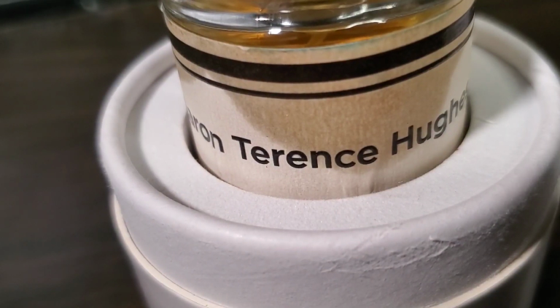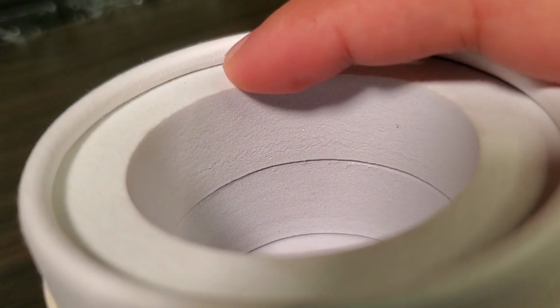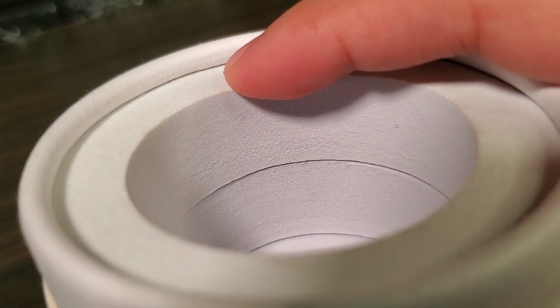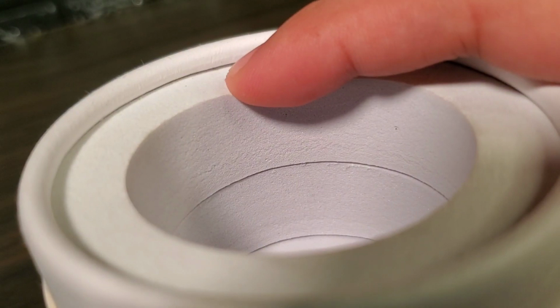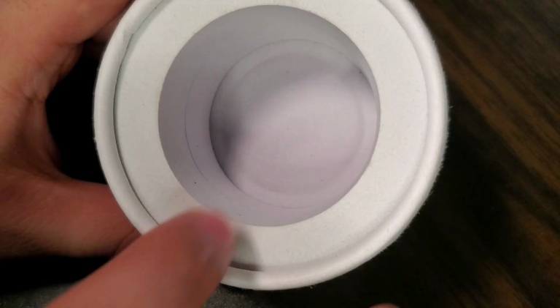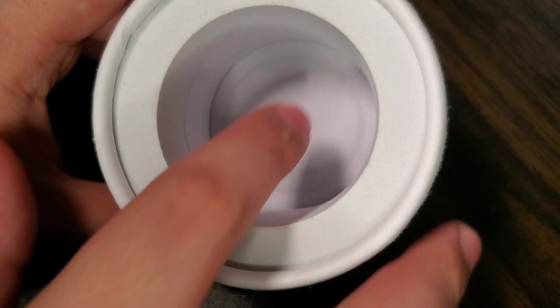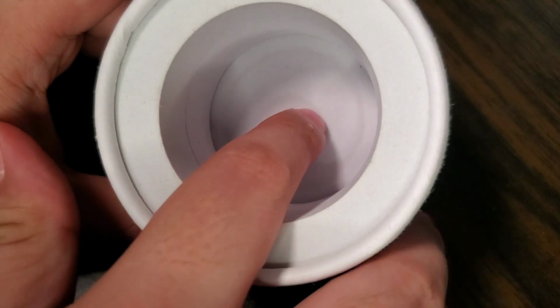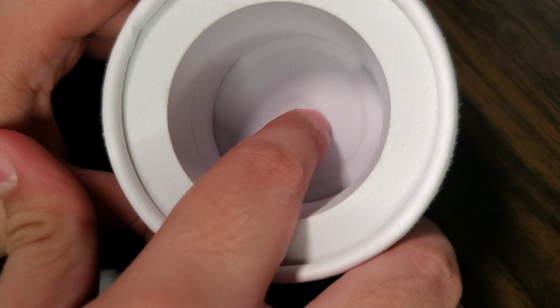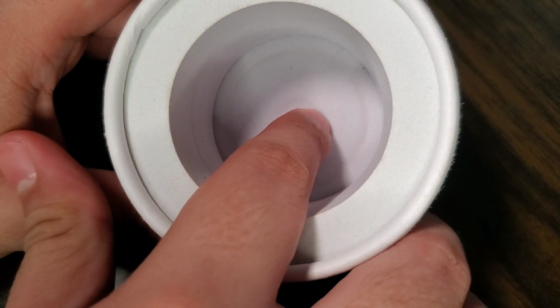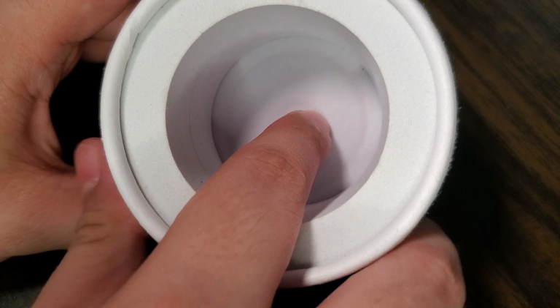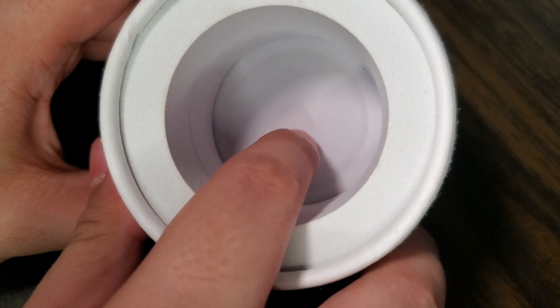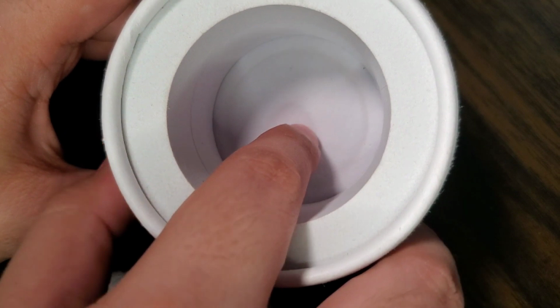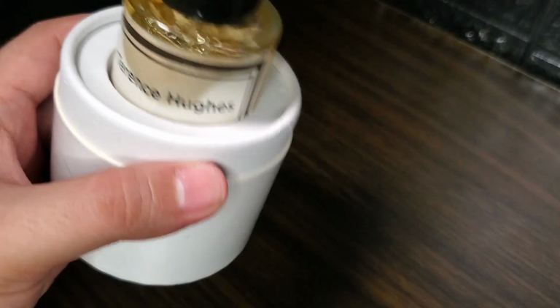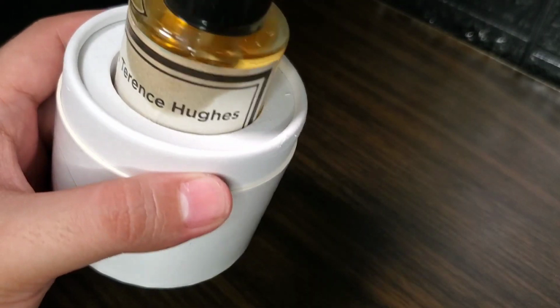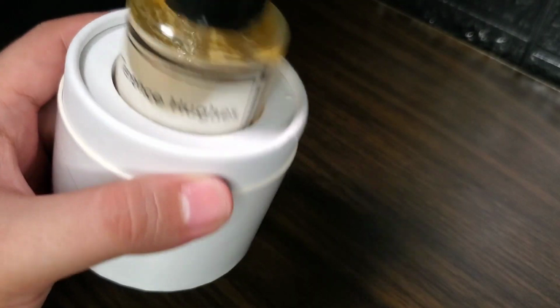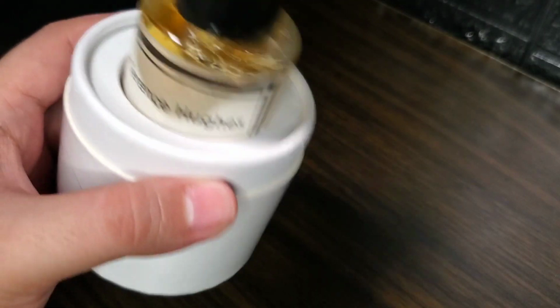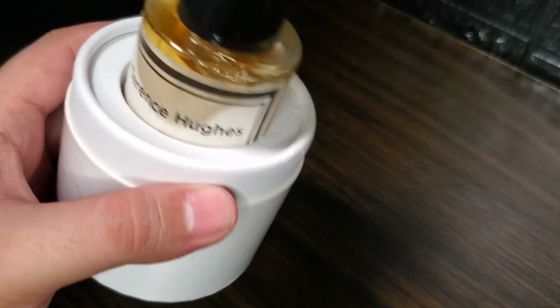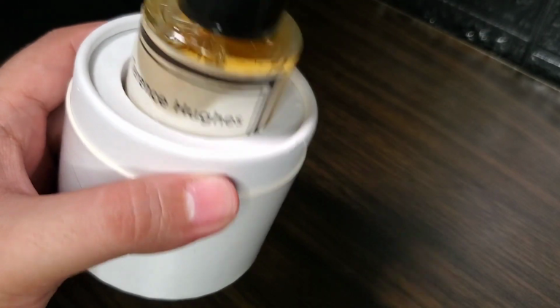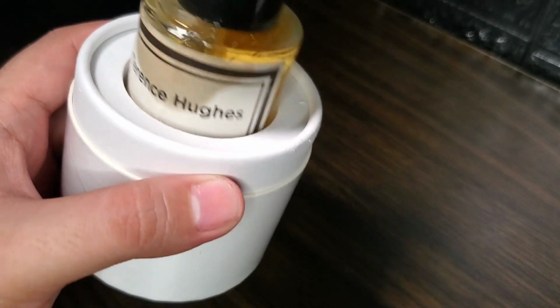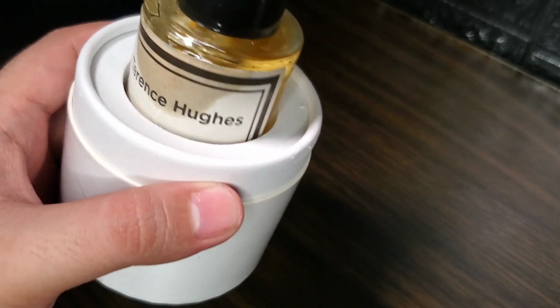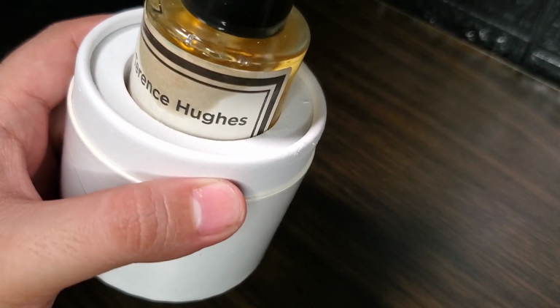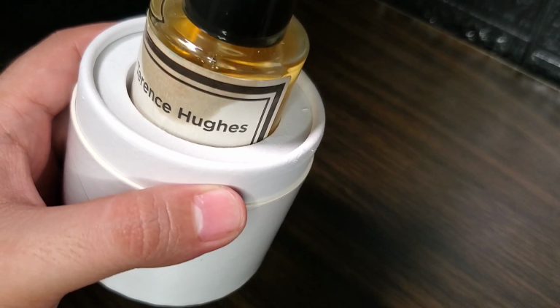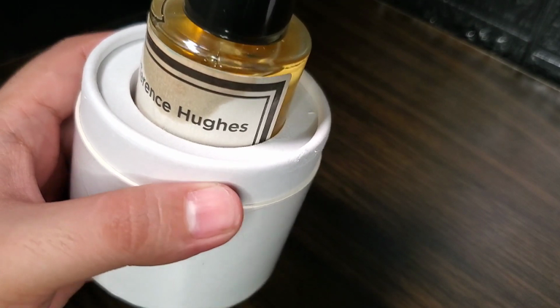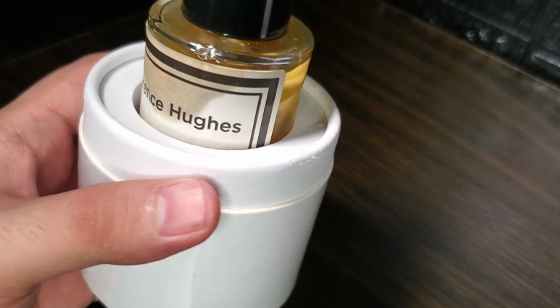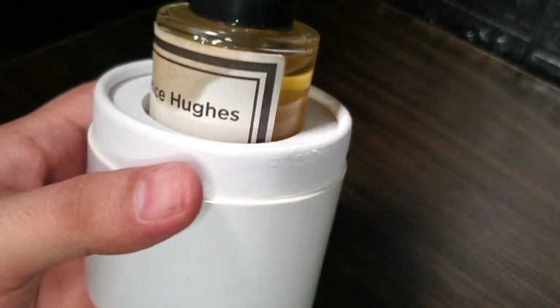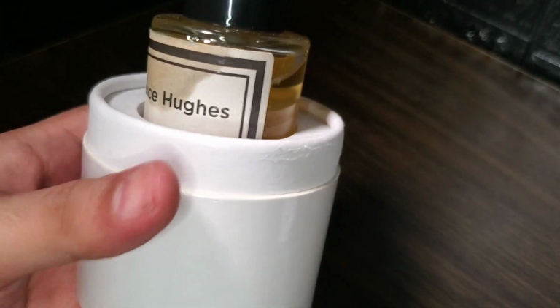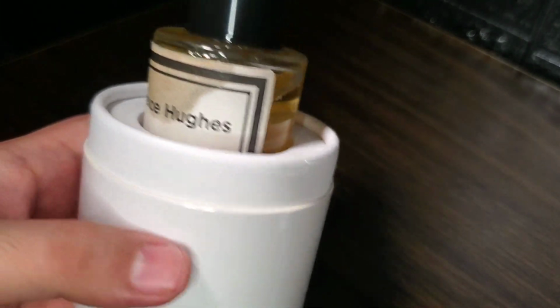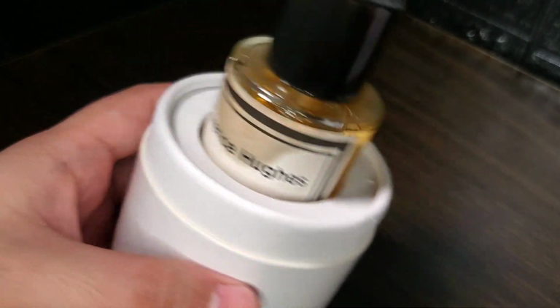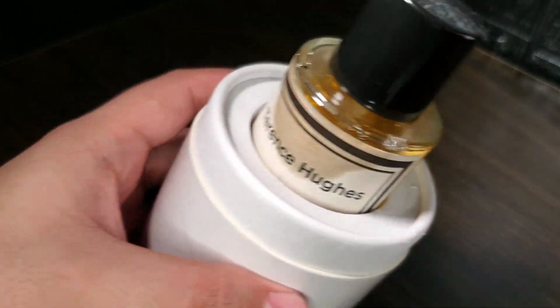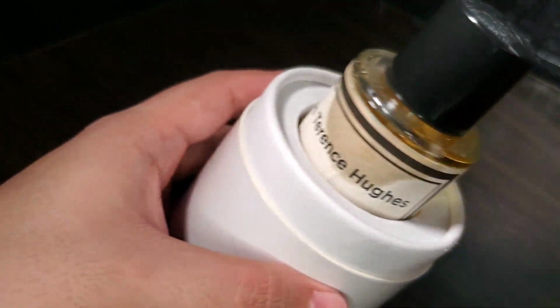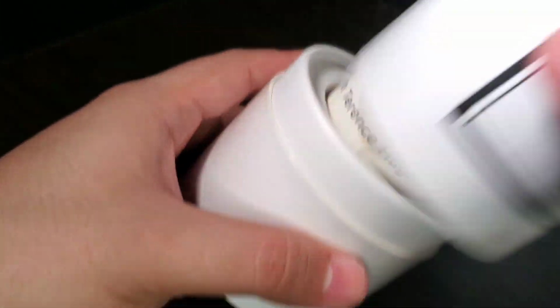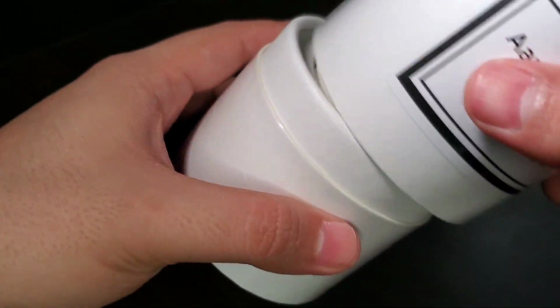You get some information at the bottom with the size of the bottle, the perfumer's official website and Instagram account. The packaging slides upward revealing the bottle, which is protected by four foam materials on the sides. There's some movement space at the bottom during transit, but it's still very much protected.